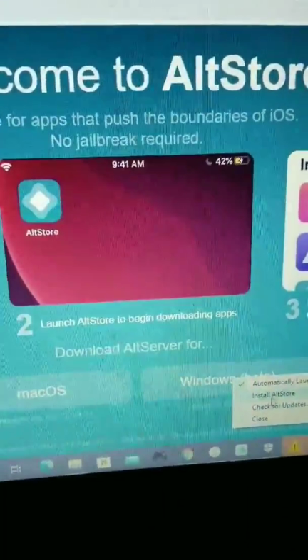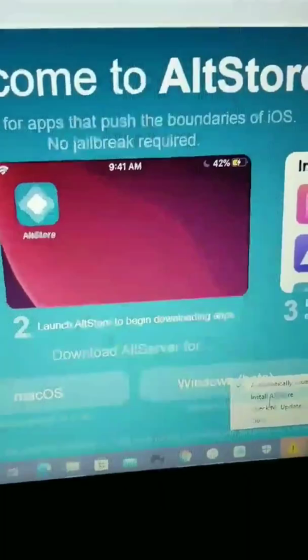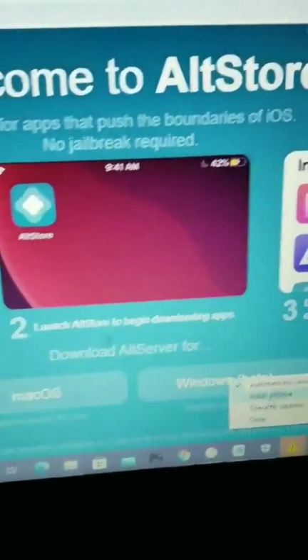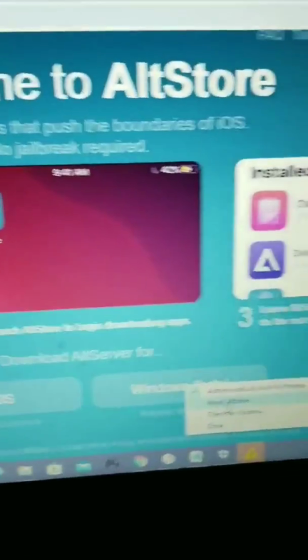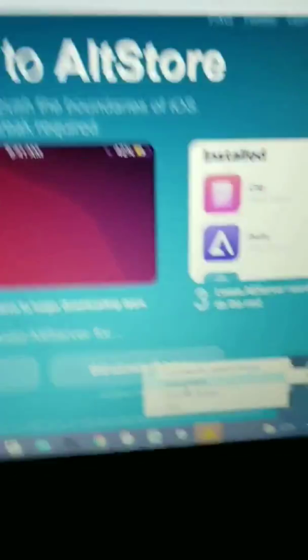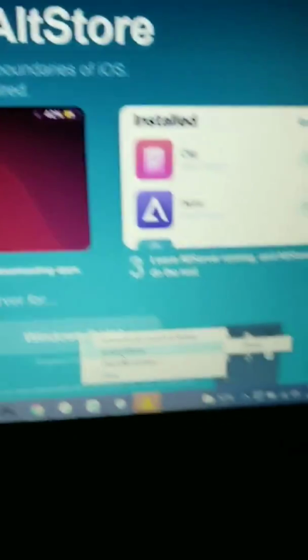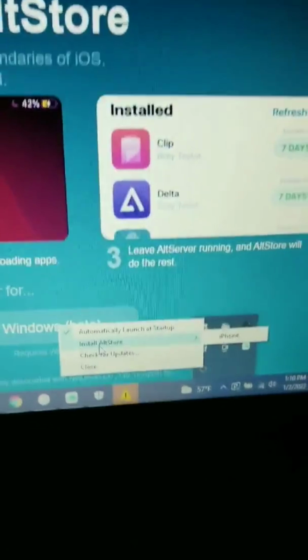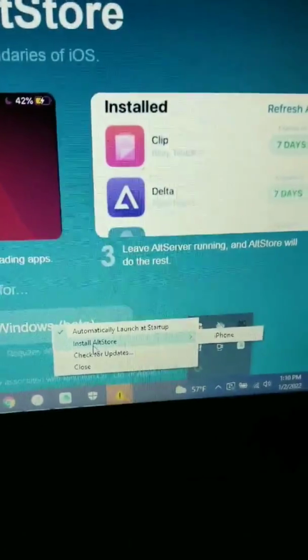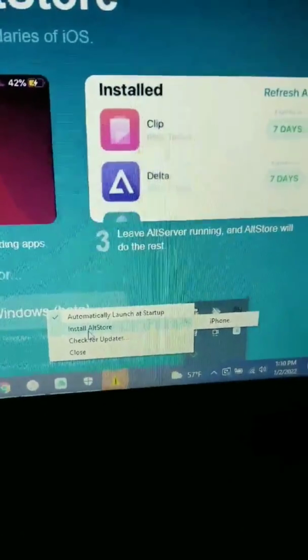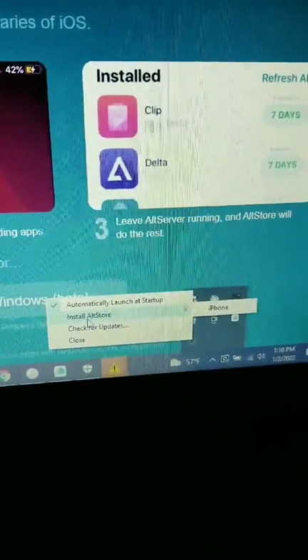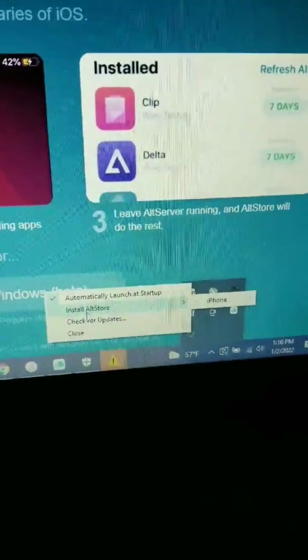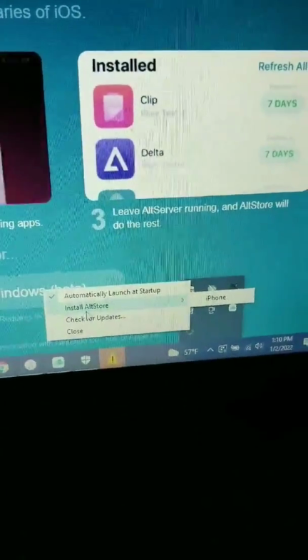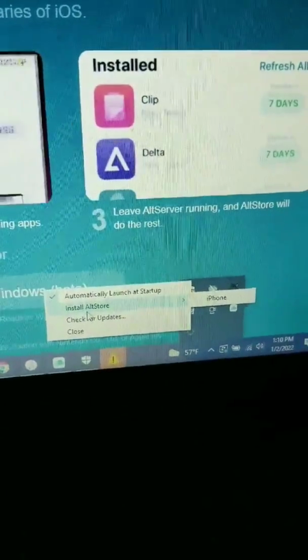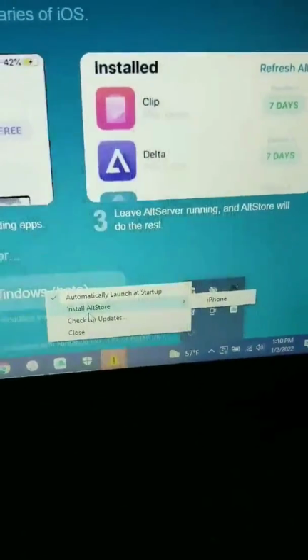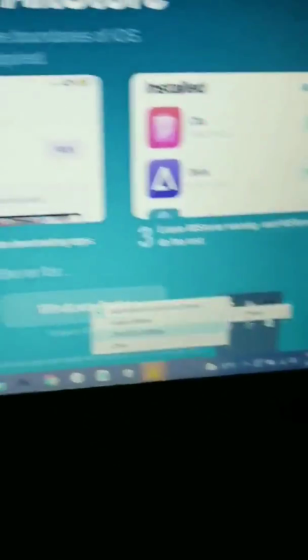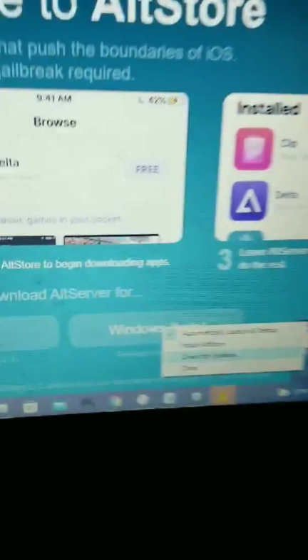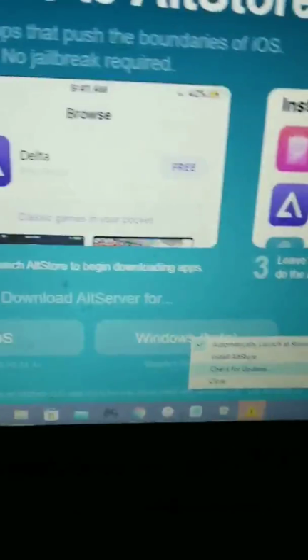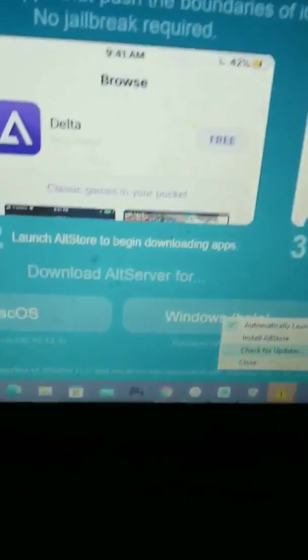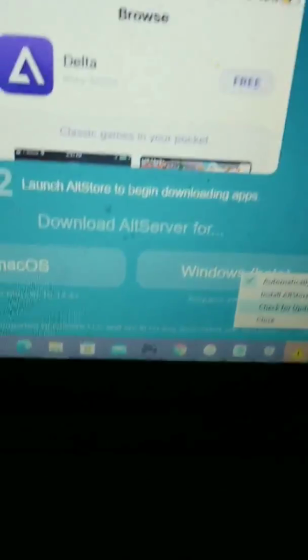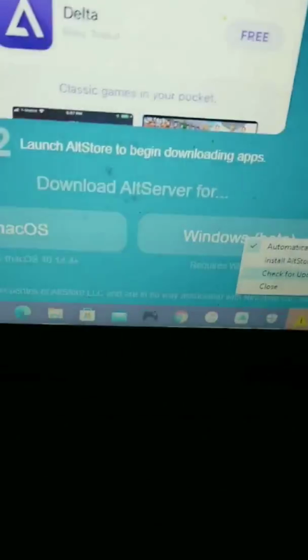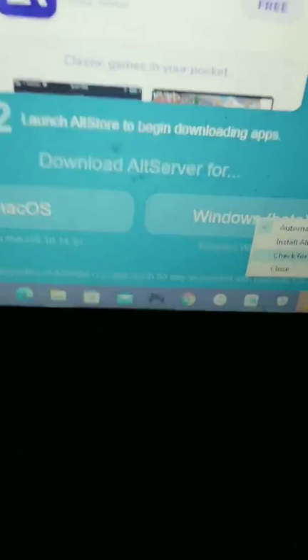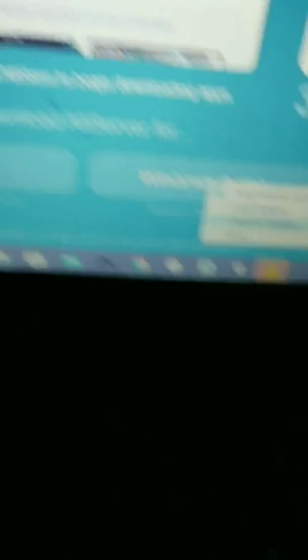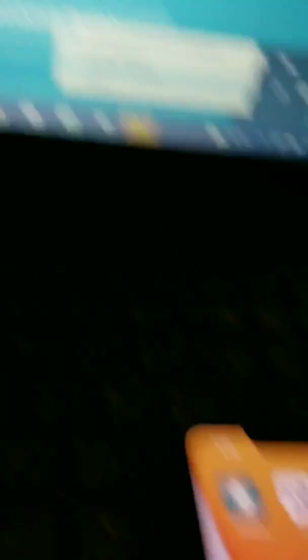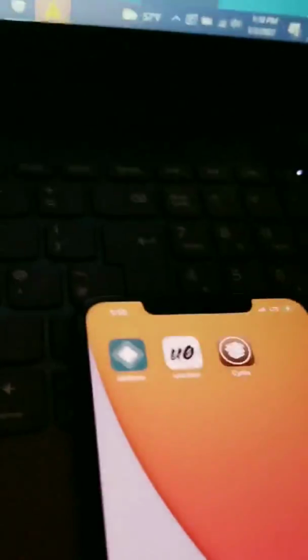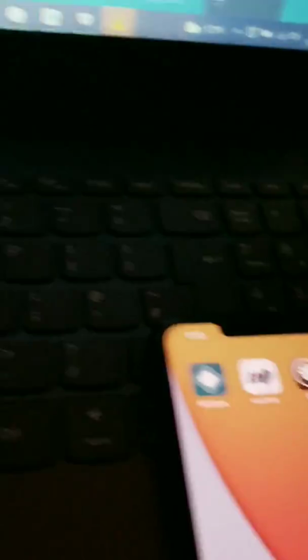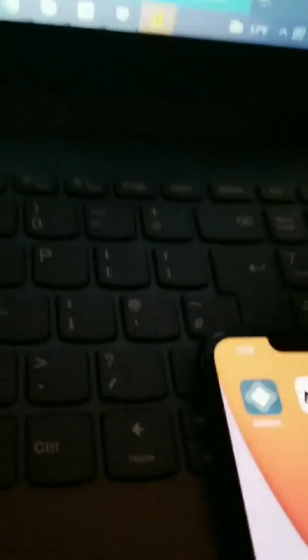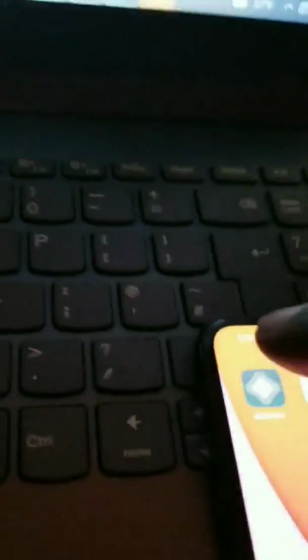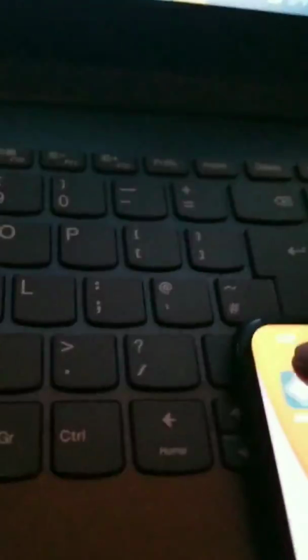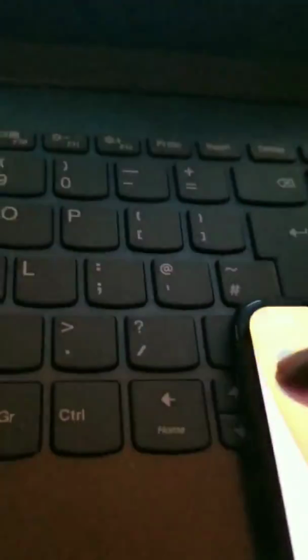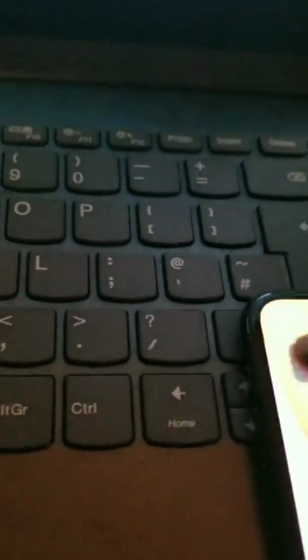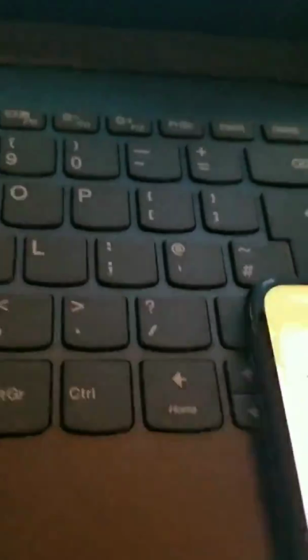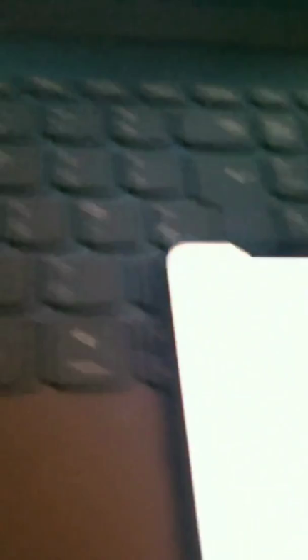On the Mac, I'm installing my phone — my iPhone. Then you've got it right here, then you've got All Star.